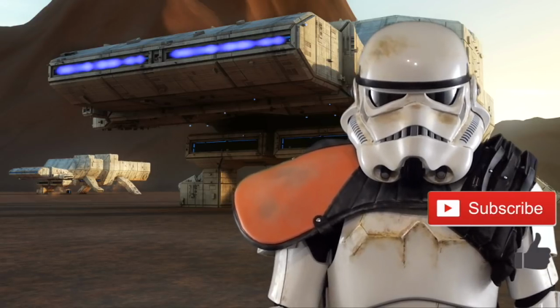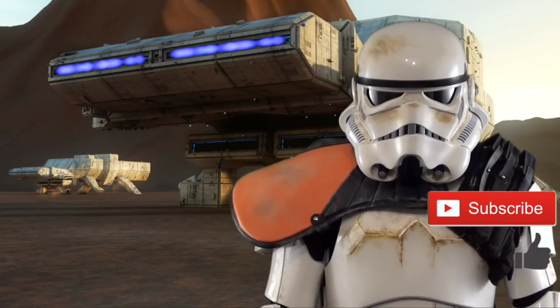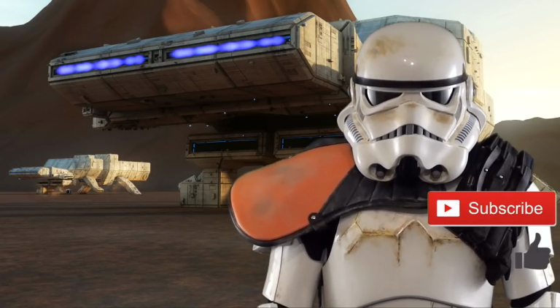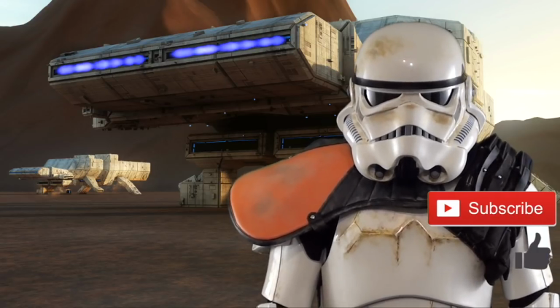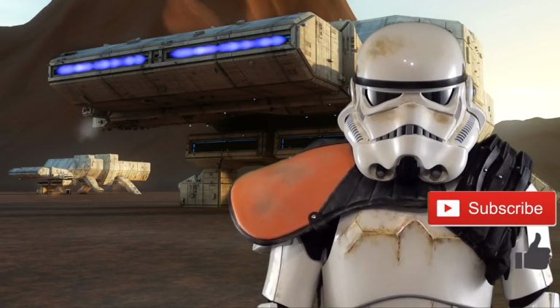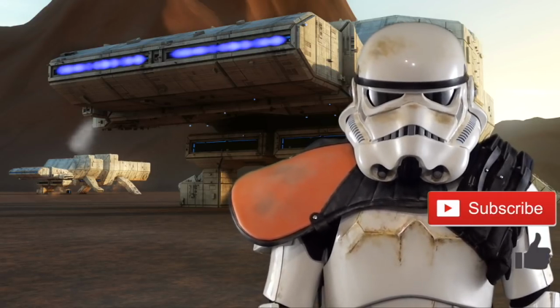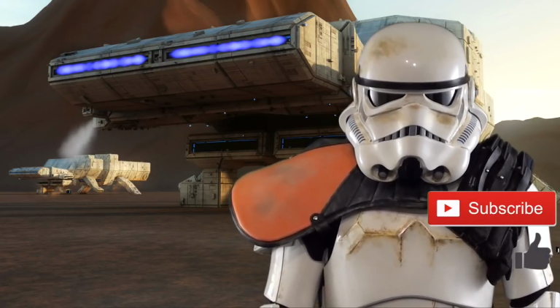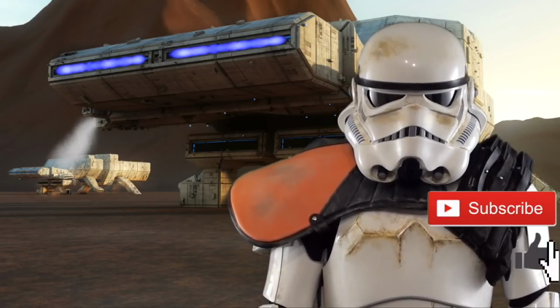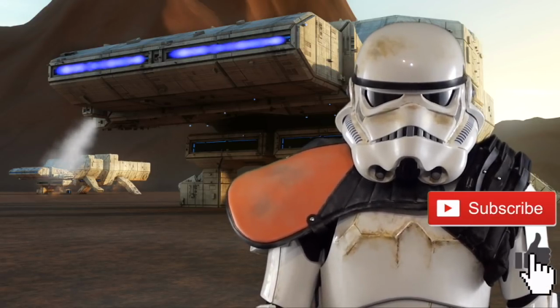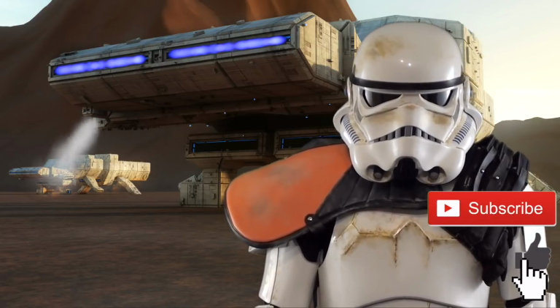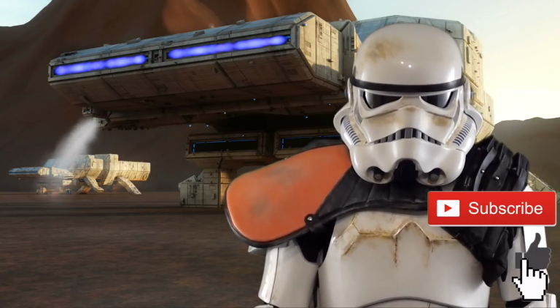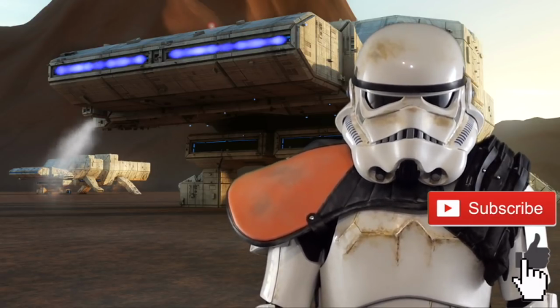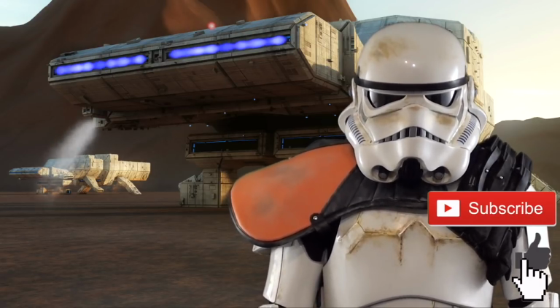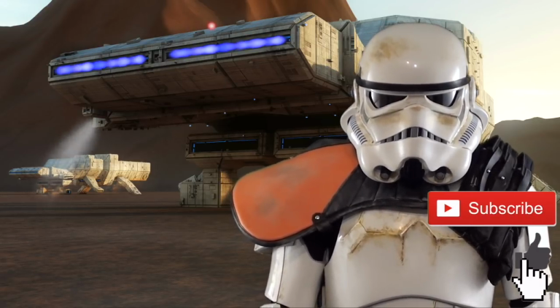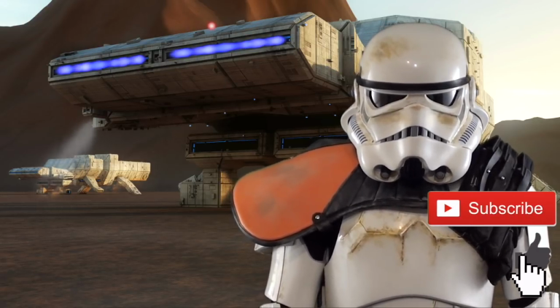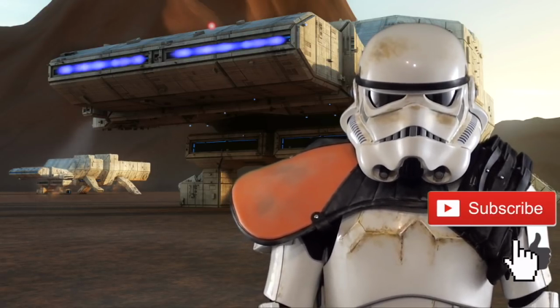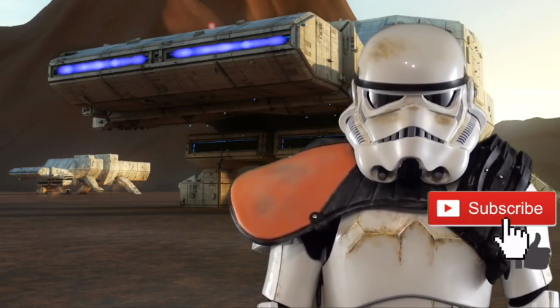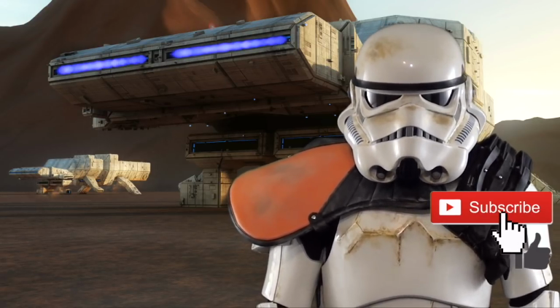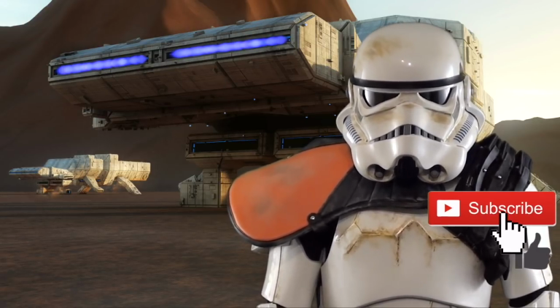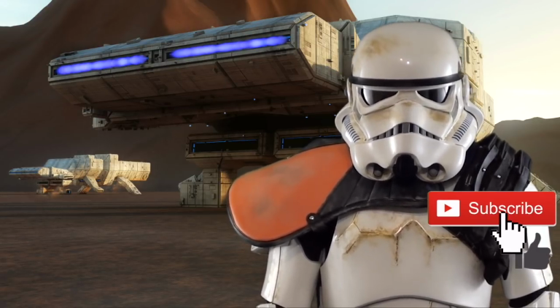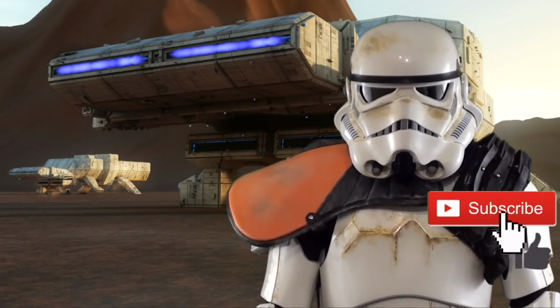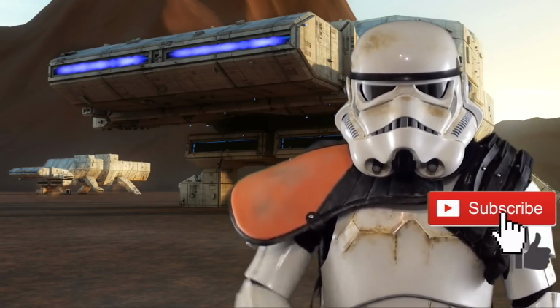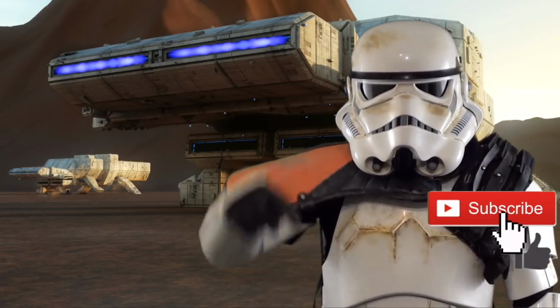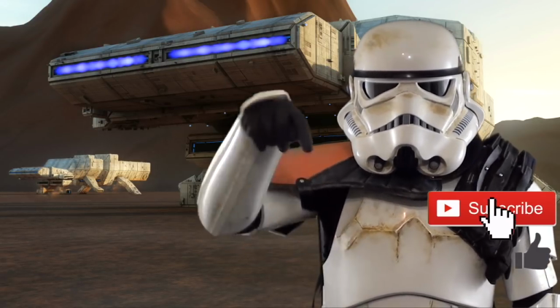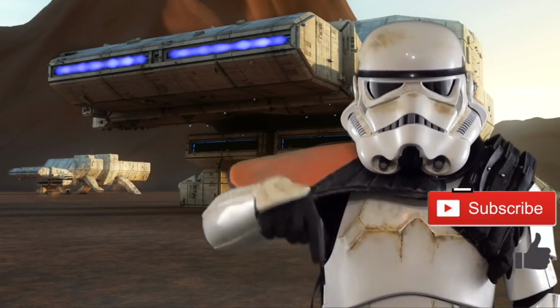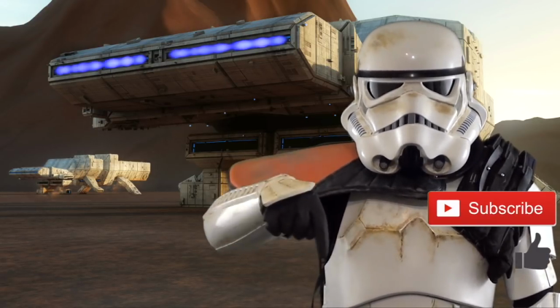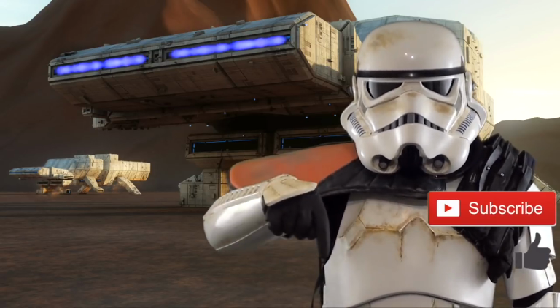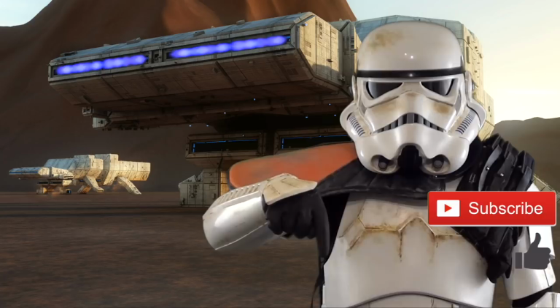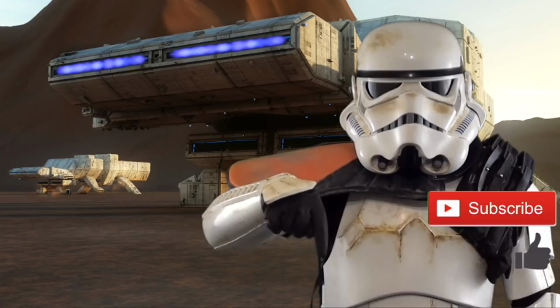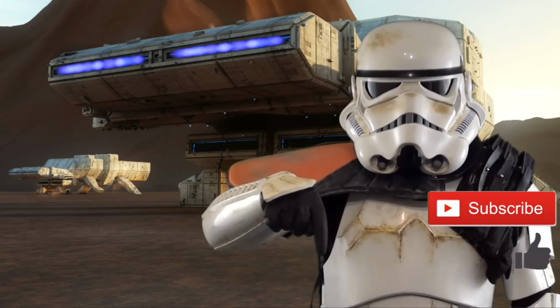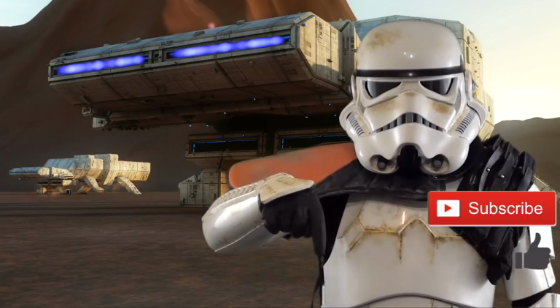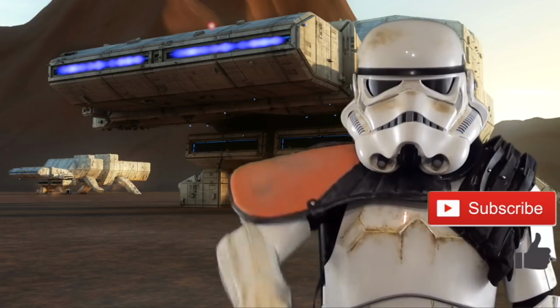Help a sand trooper out and give me a like, or better yet, click the subscription button below.